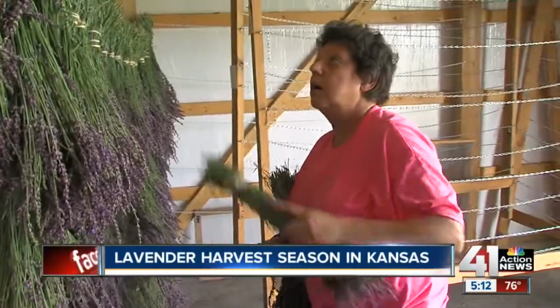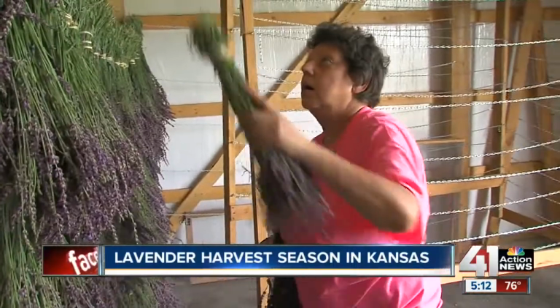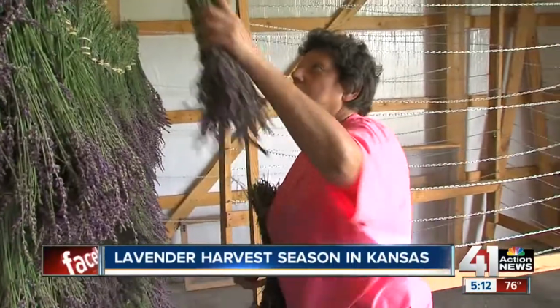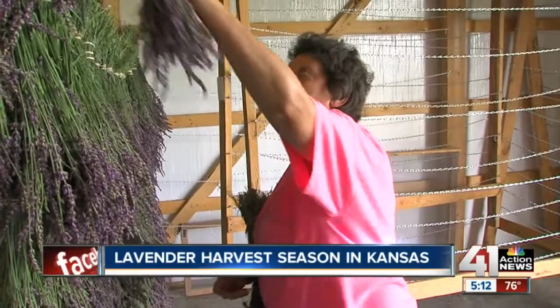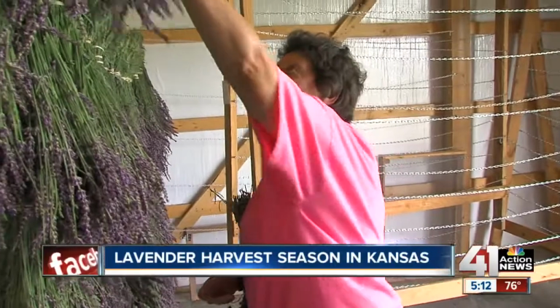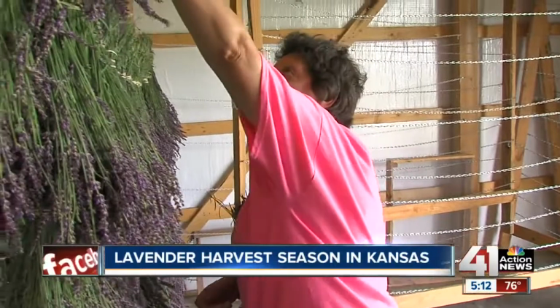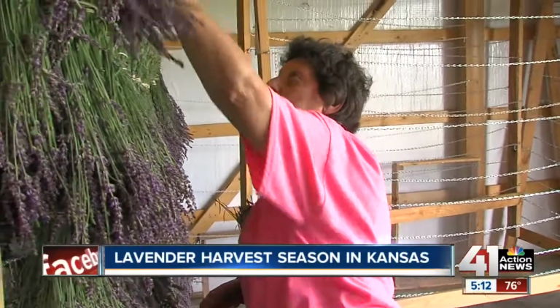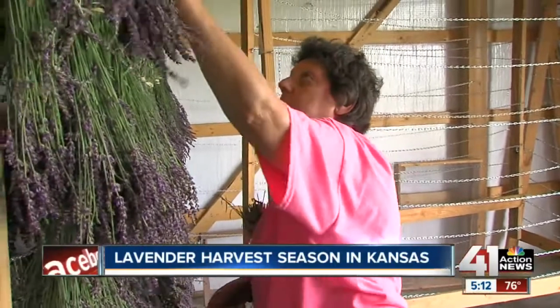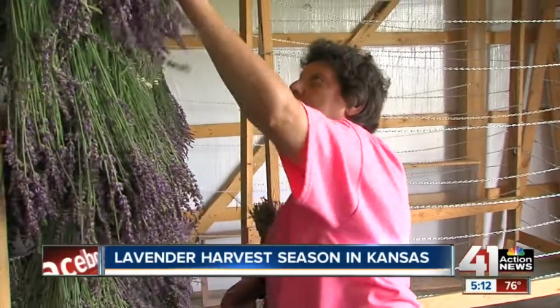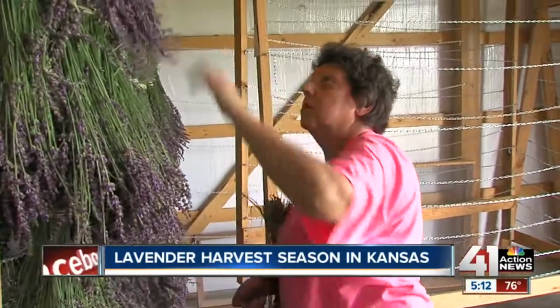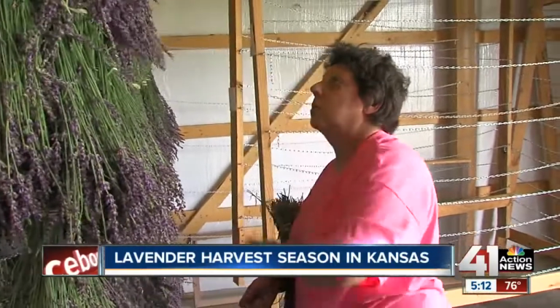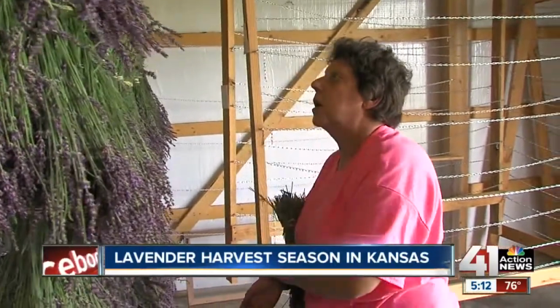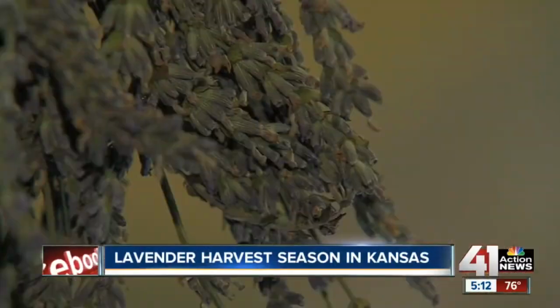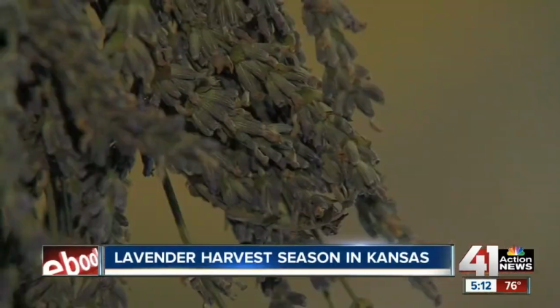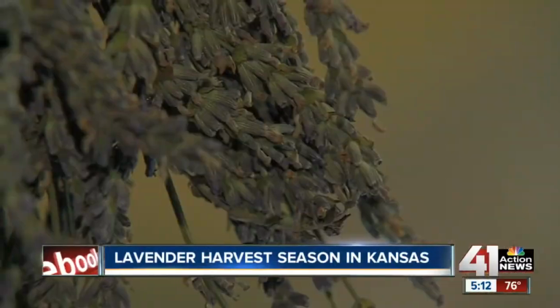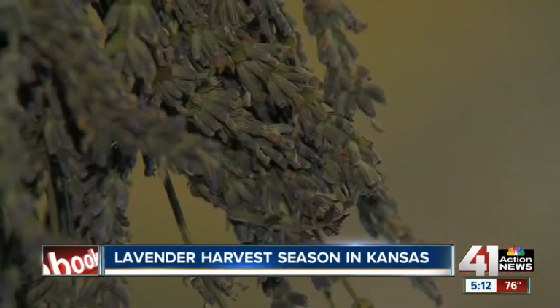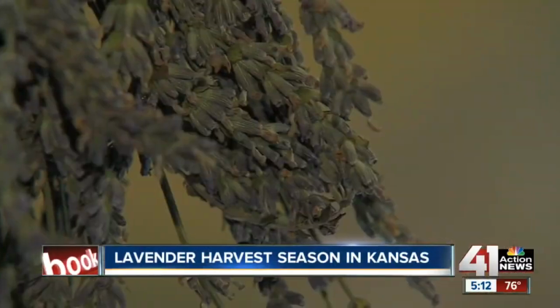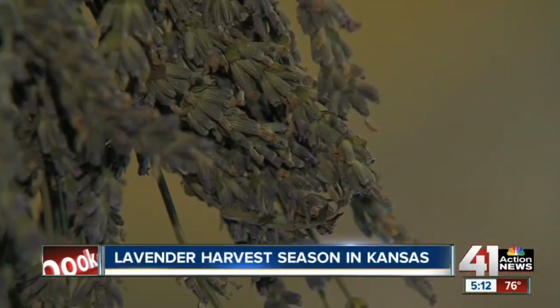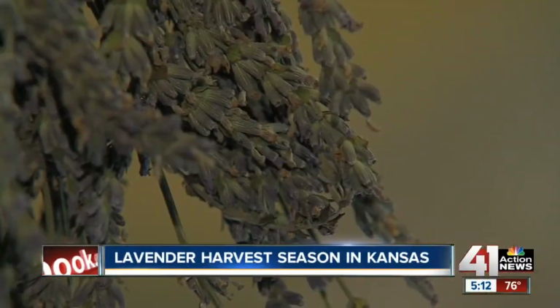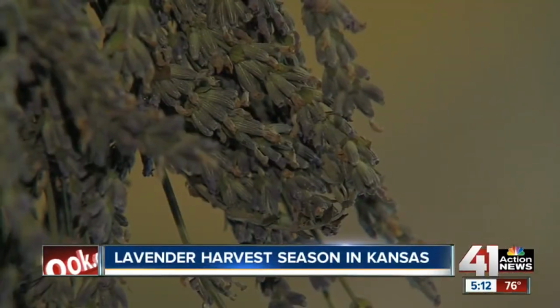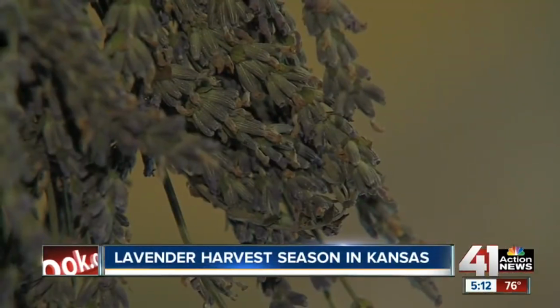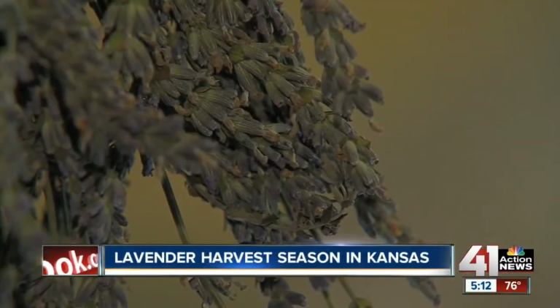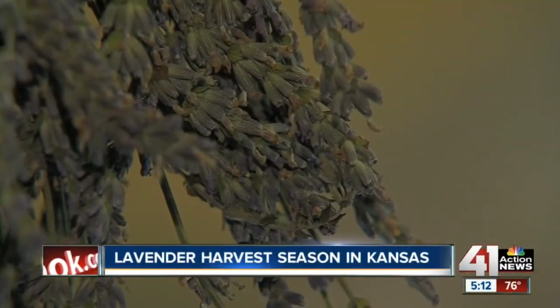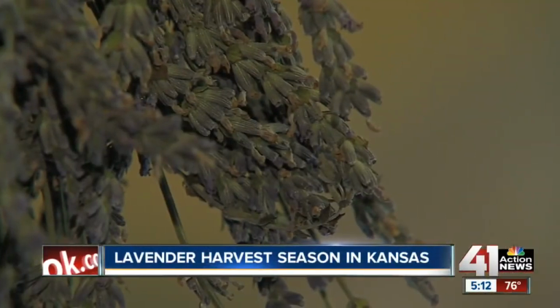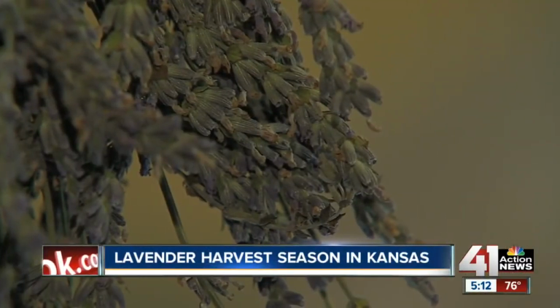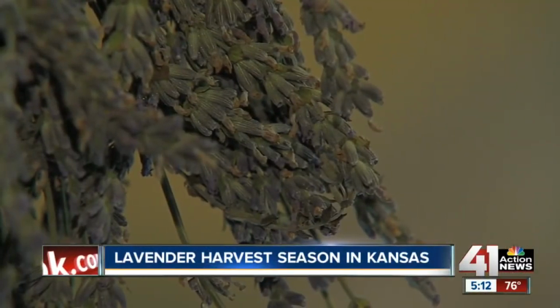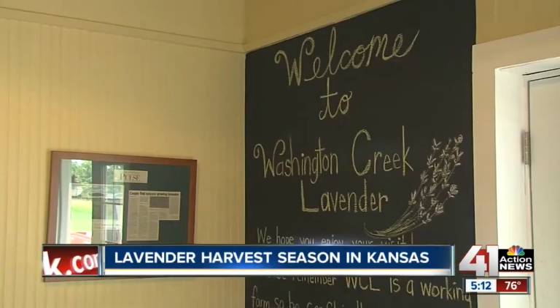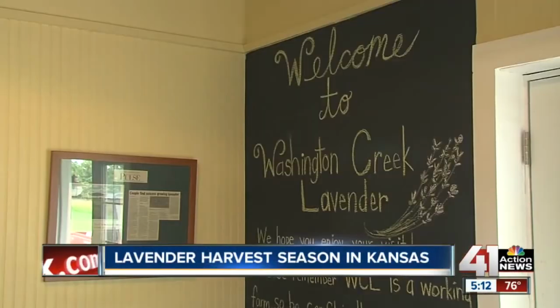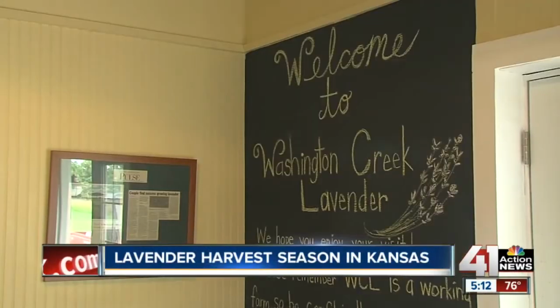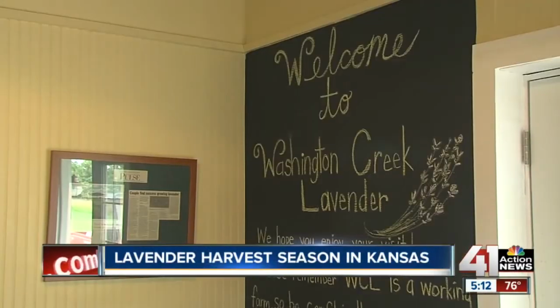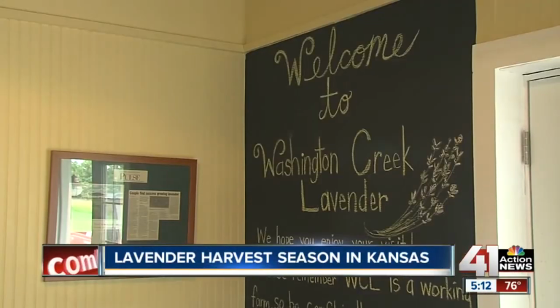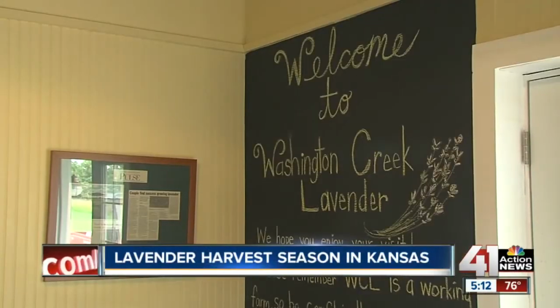It just smells beautiful there. The Wilsons say they have about four to six weeks to get the plants harvested.